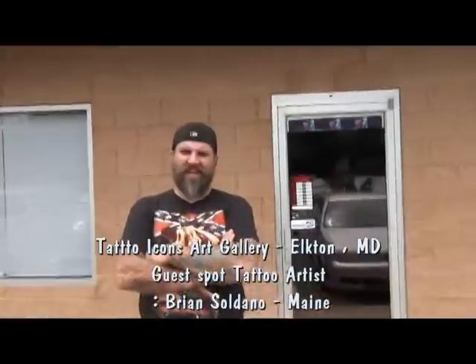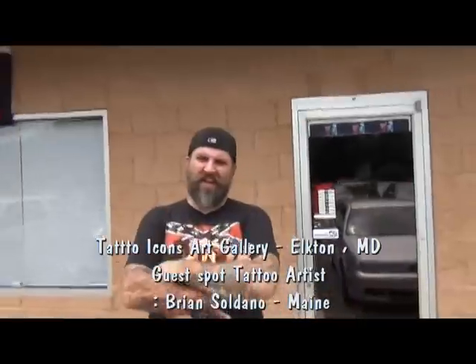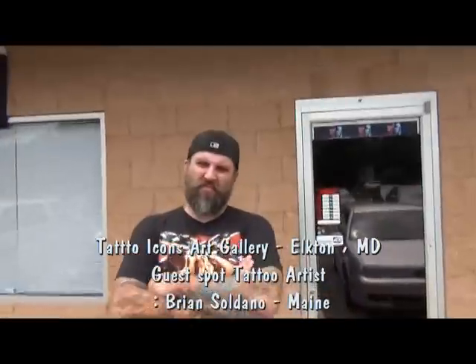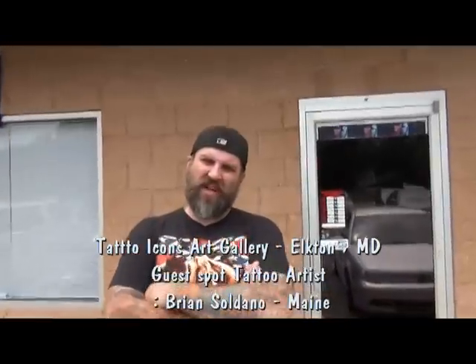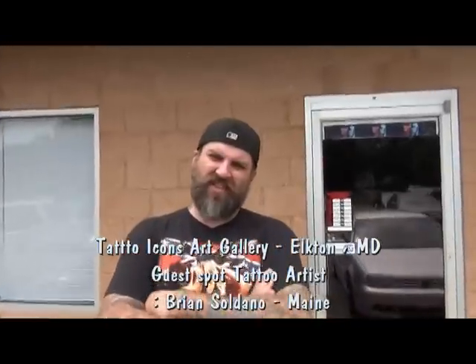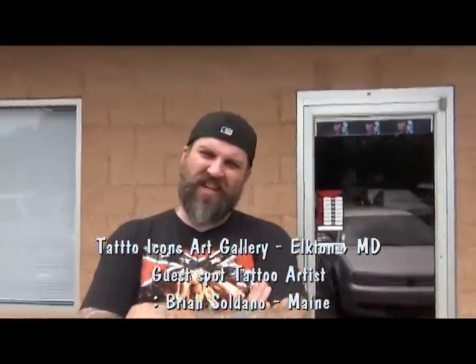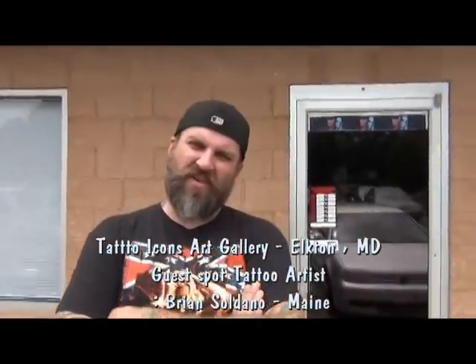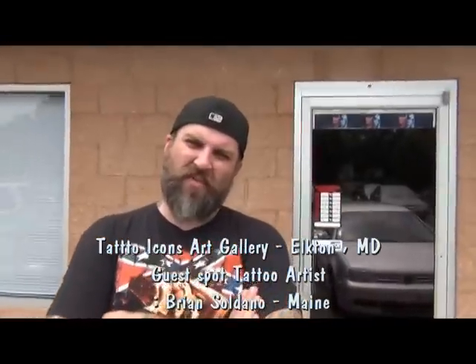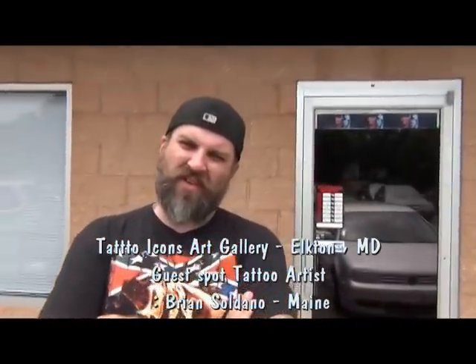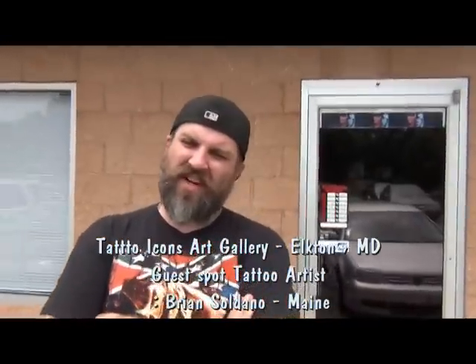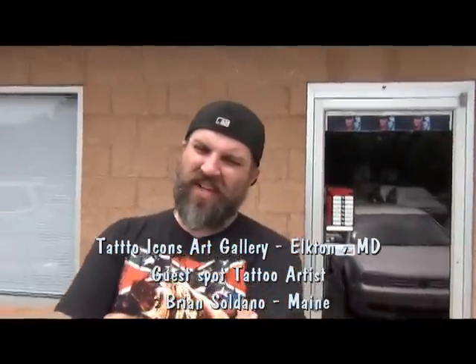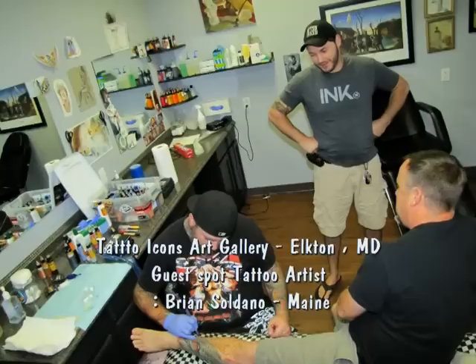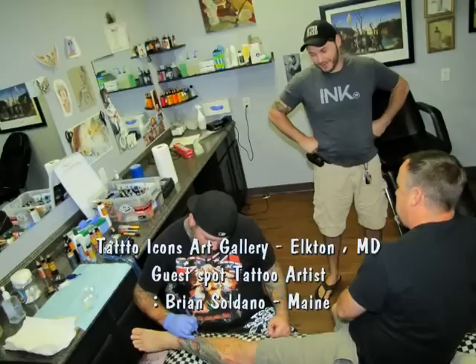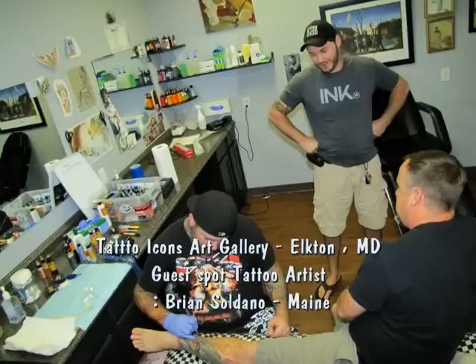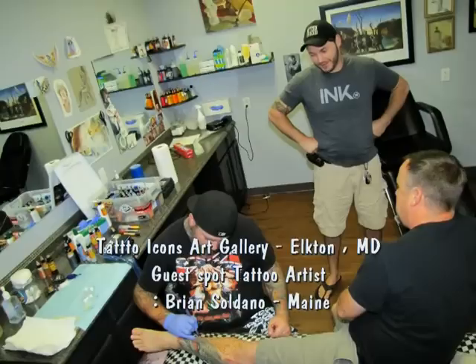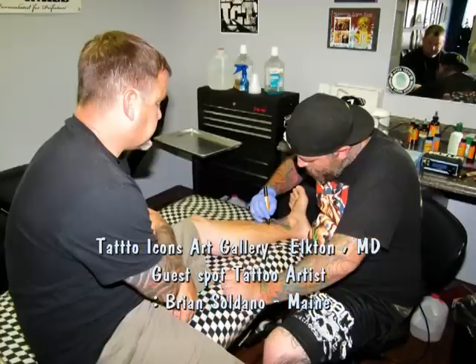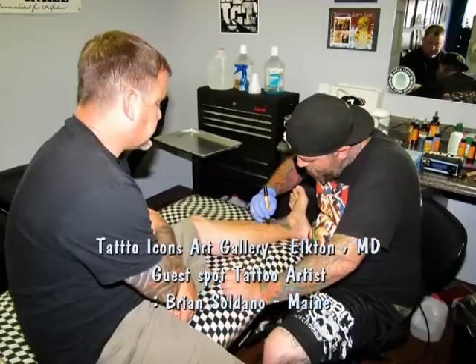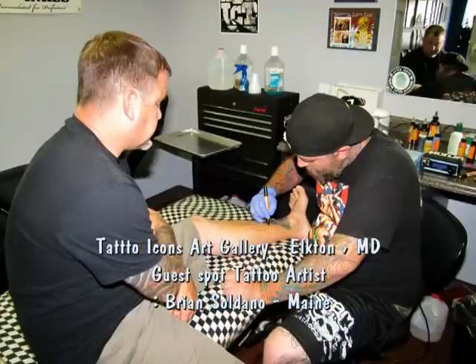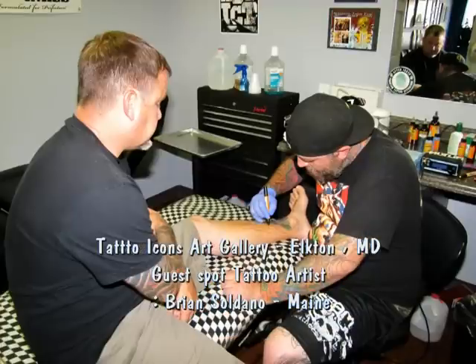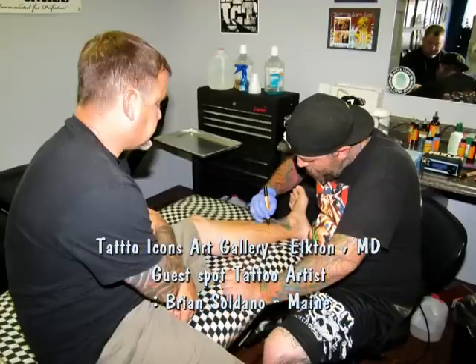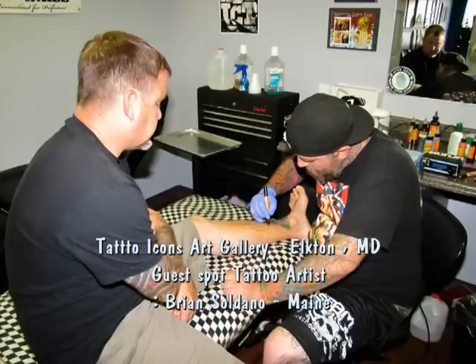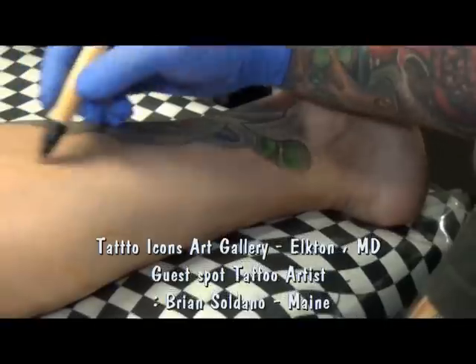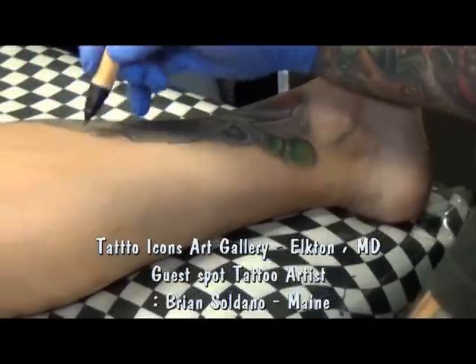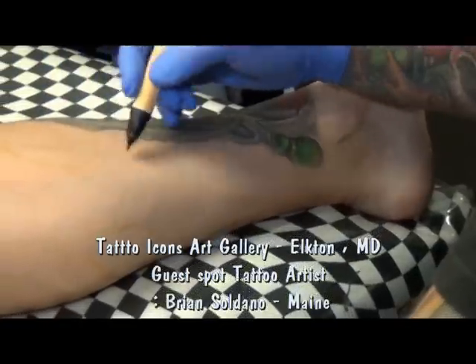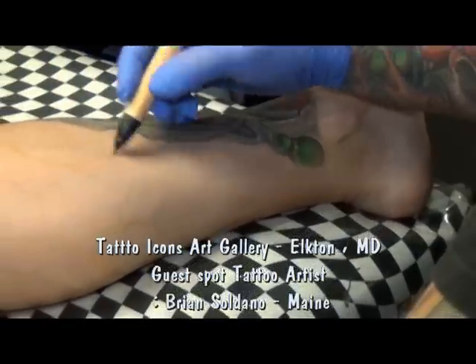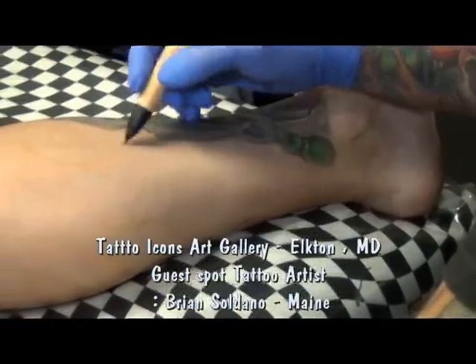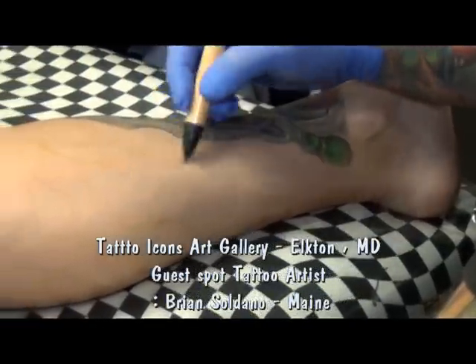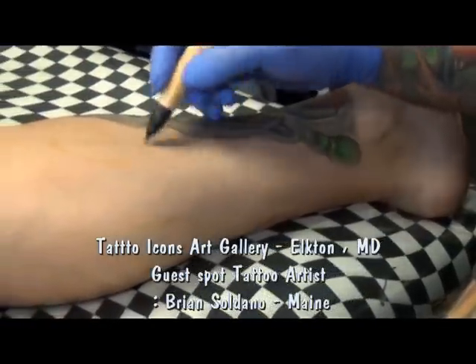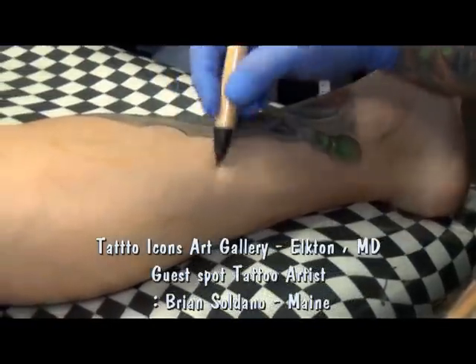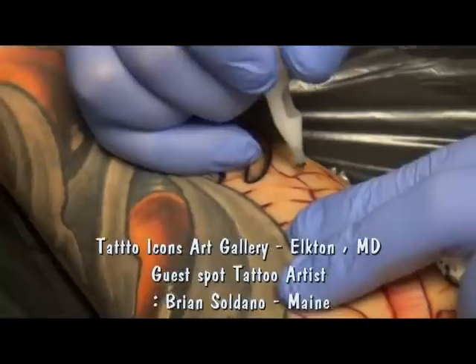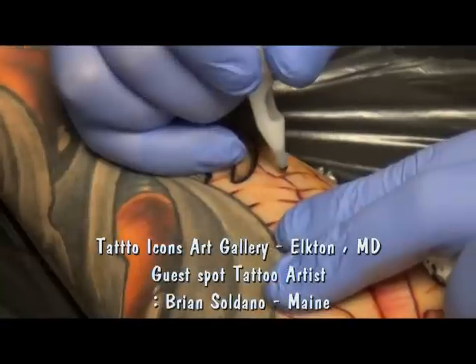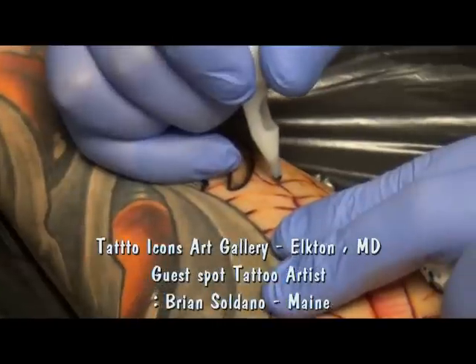Hi, I'm Brian Soldano. I'm here at Tattoo Icons in Elkridge, Maryland. I'm working on a friend of mine, Jim, today.